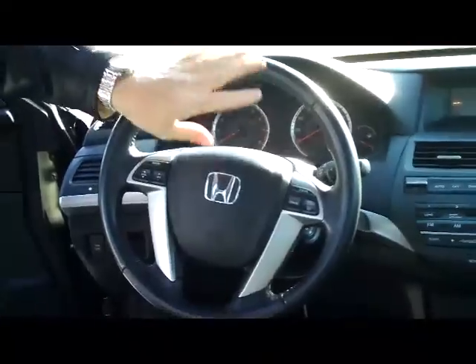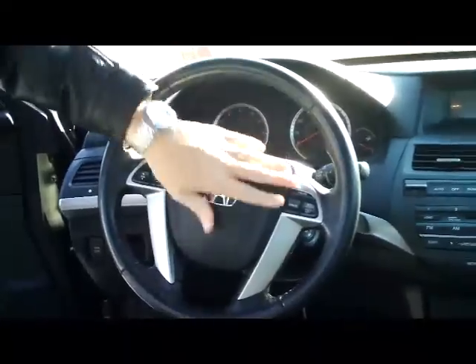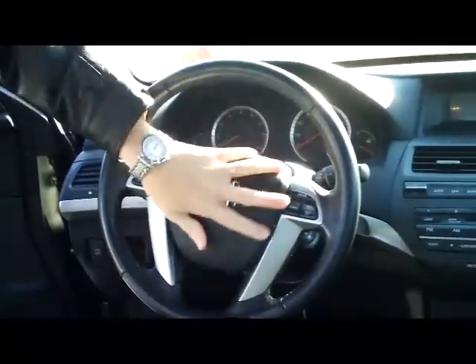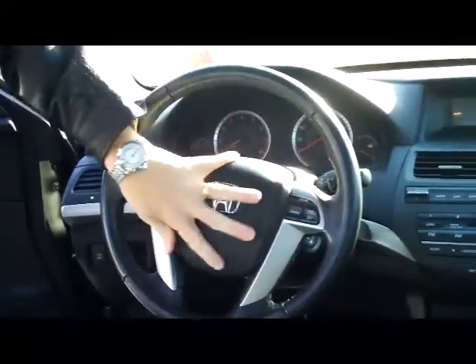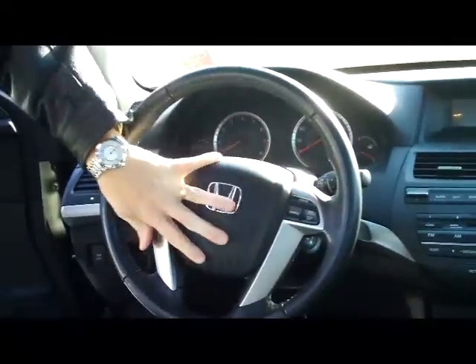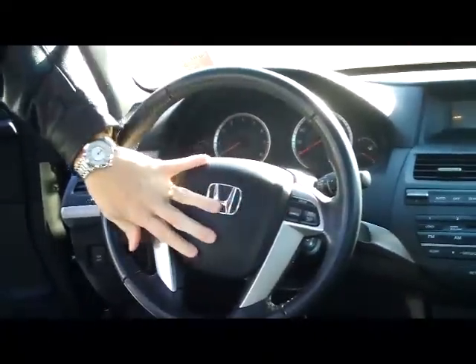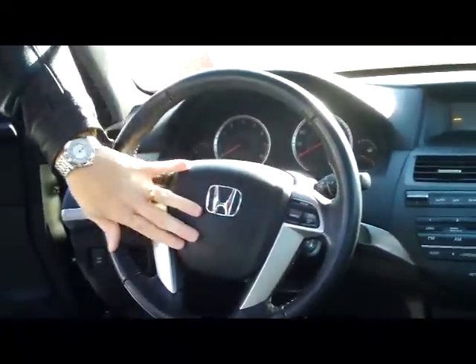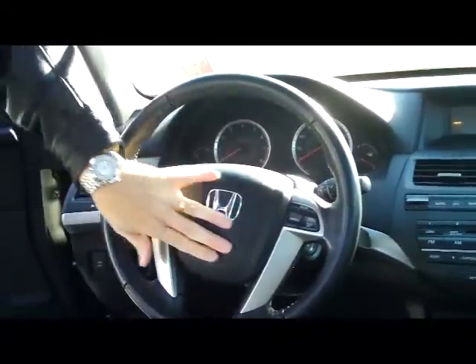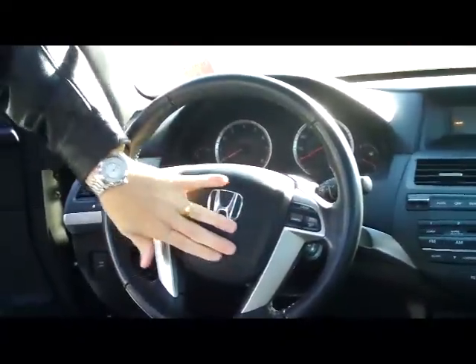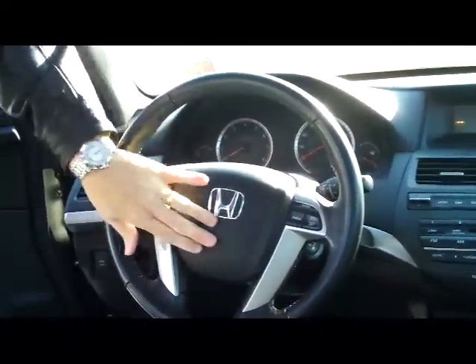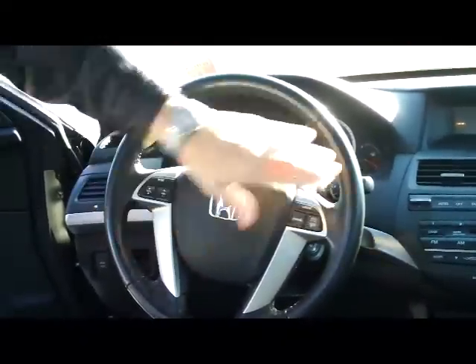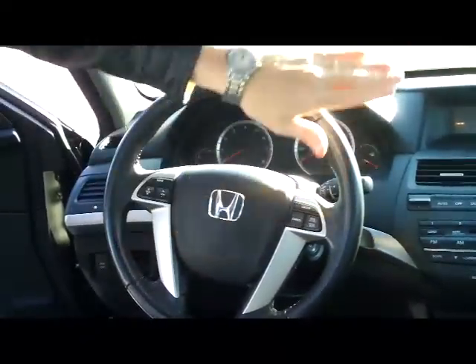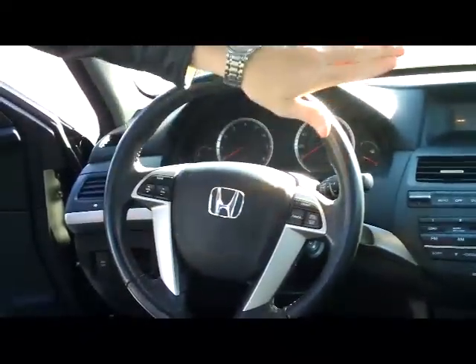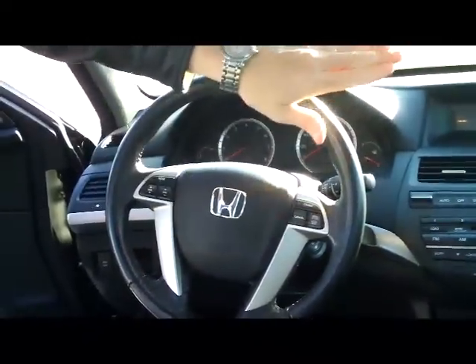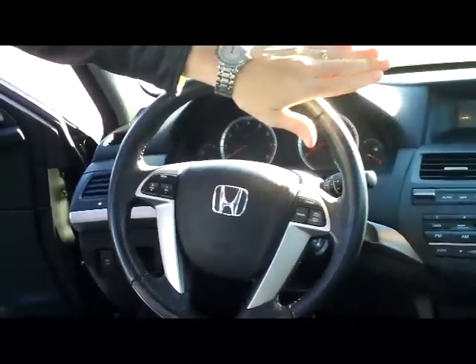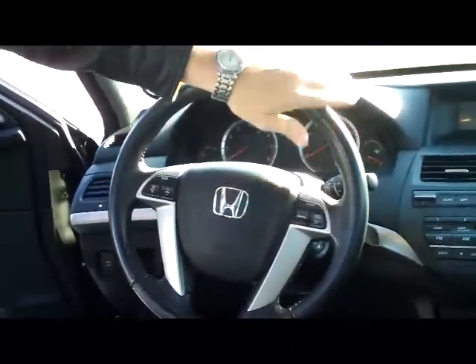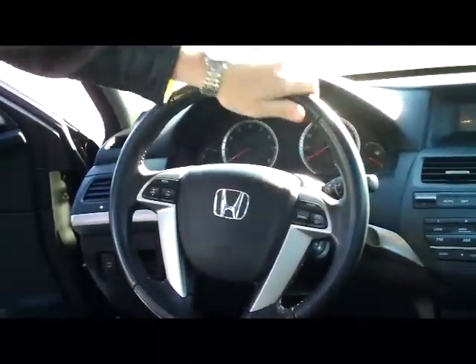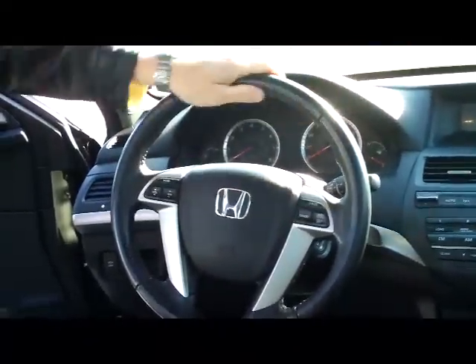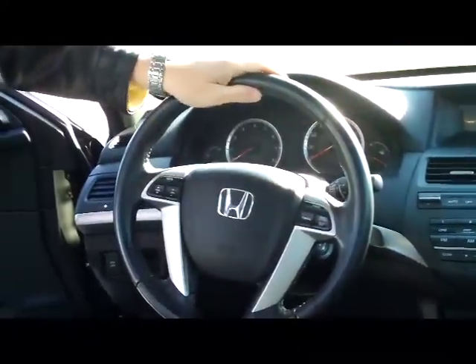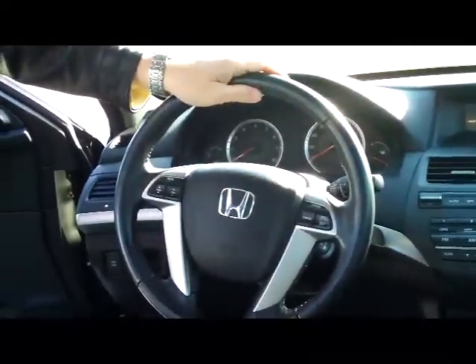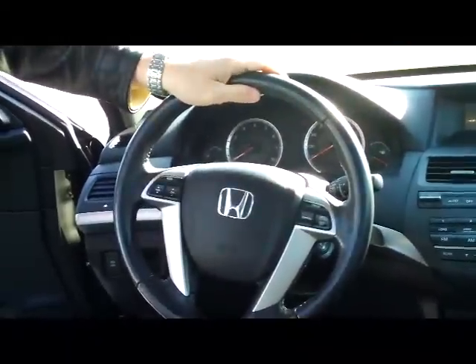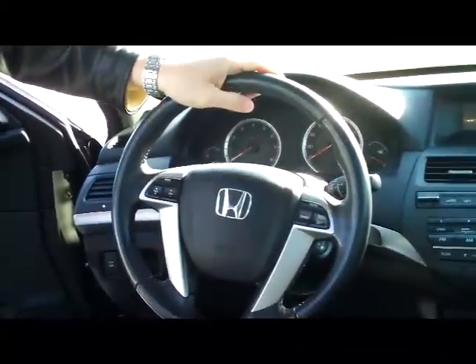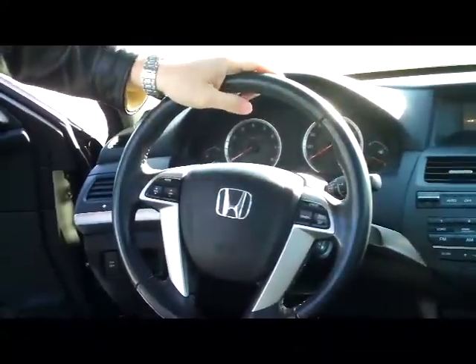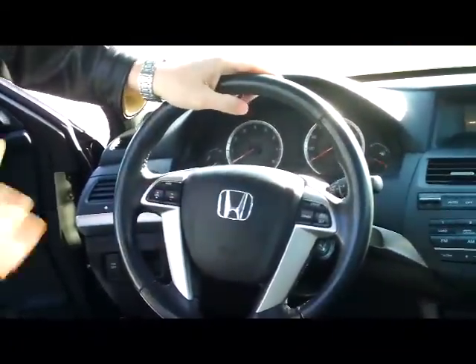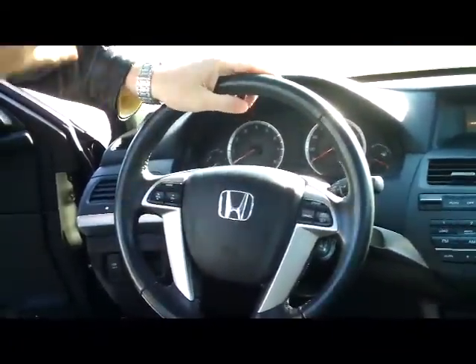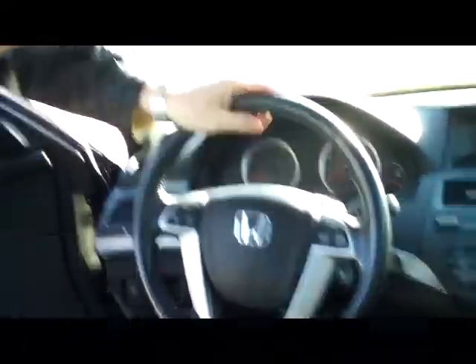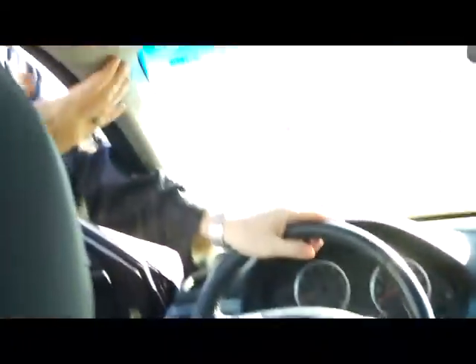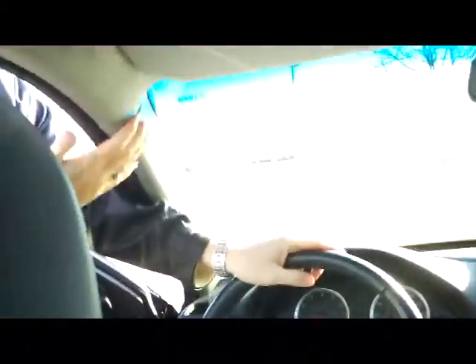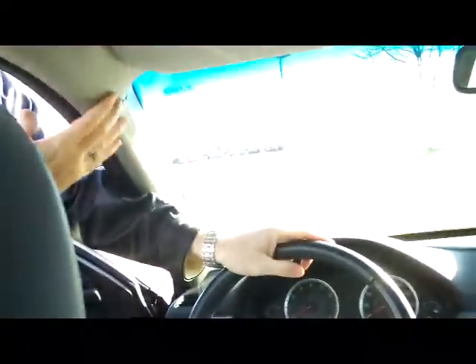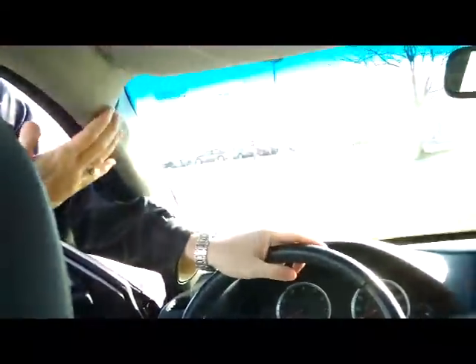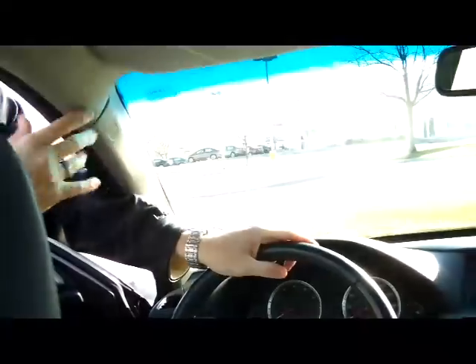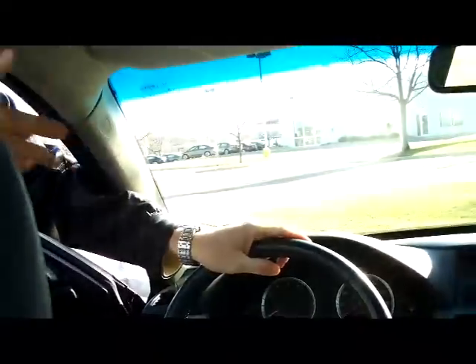The Accord is a five-star crash test rated car. On the interior you have safety for everyone — reduced-force driver and passenger side airbags, side impact airbags, and side curtain airbags for the front and the back.